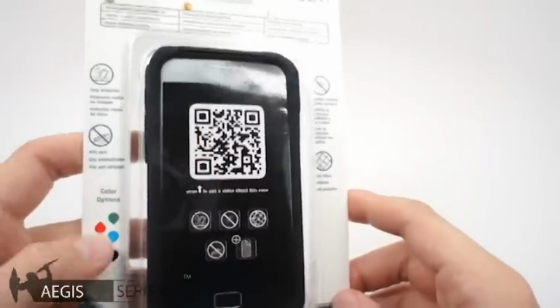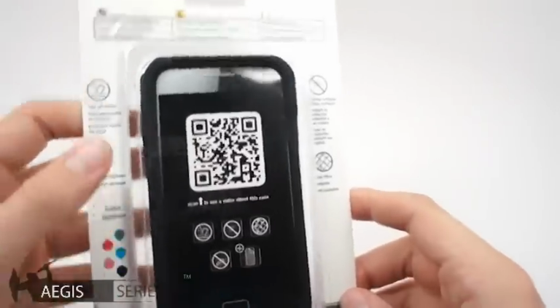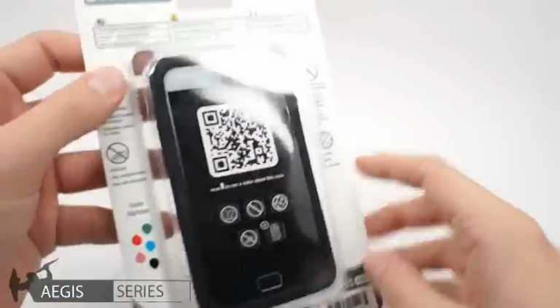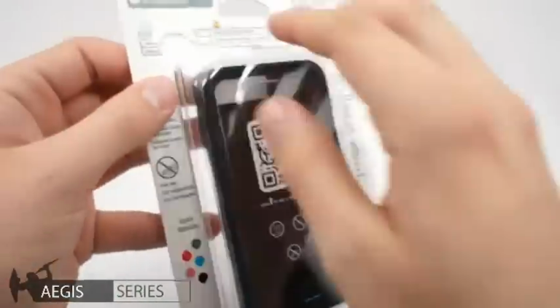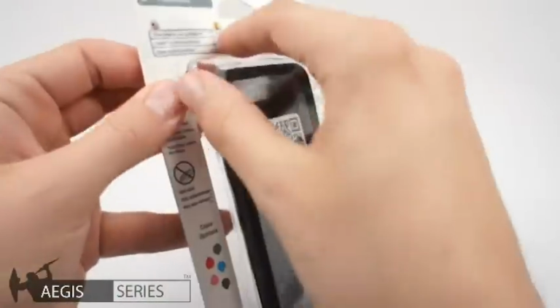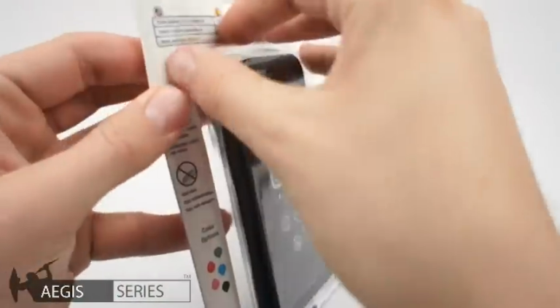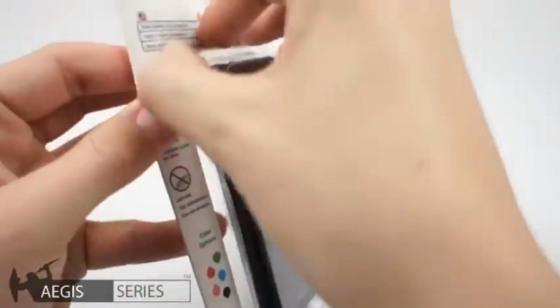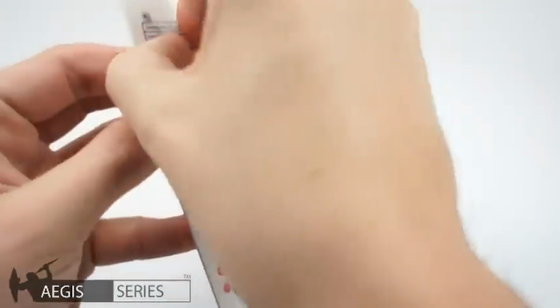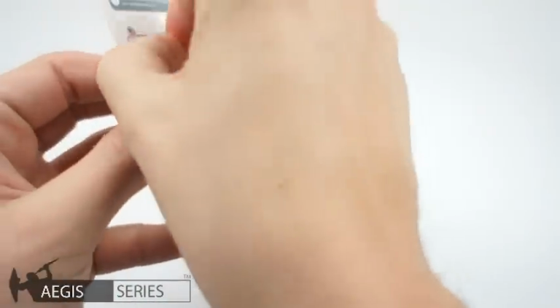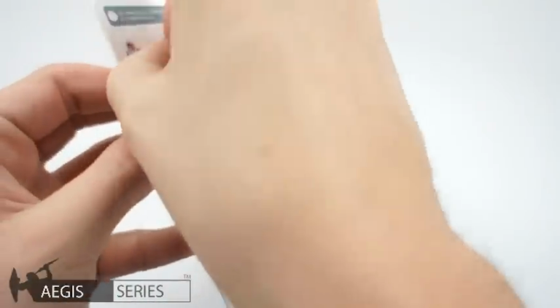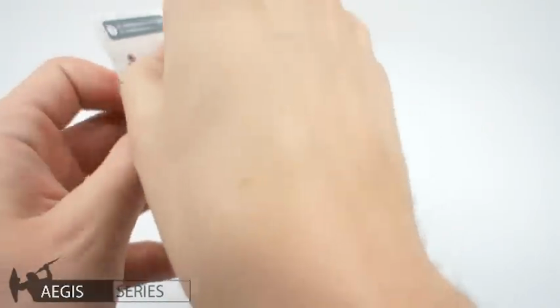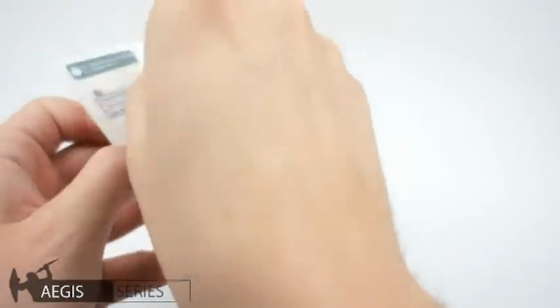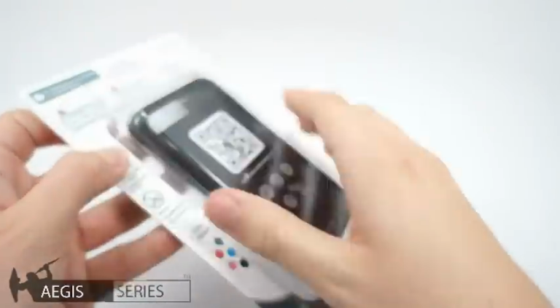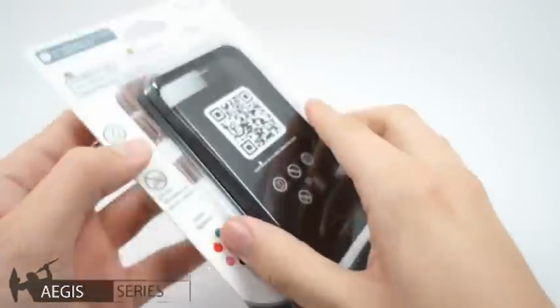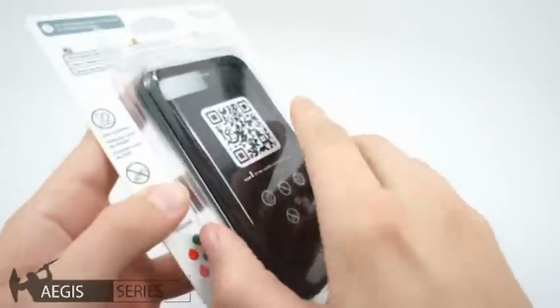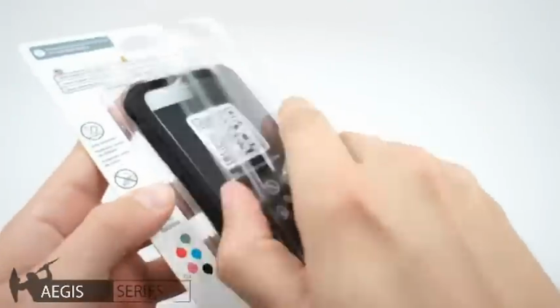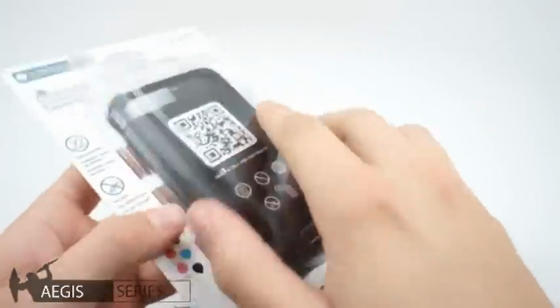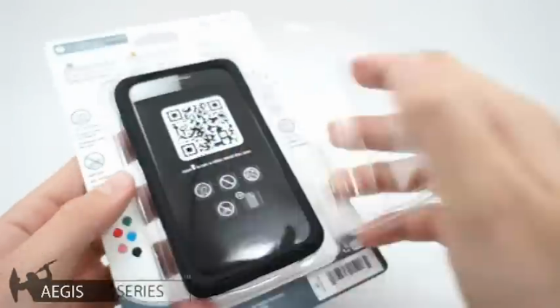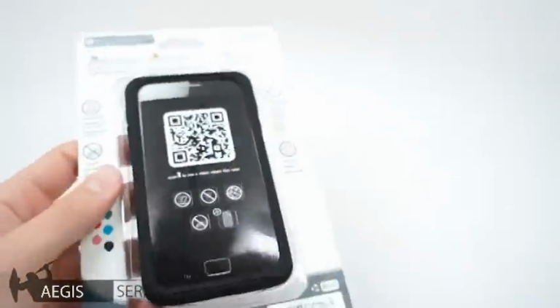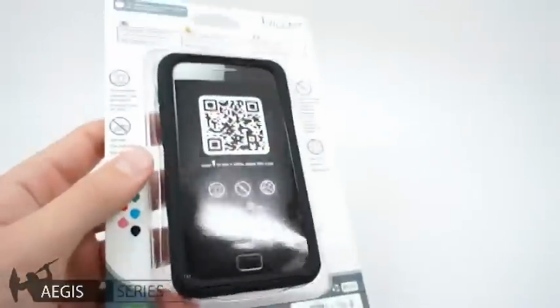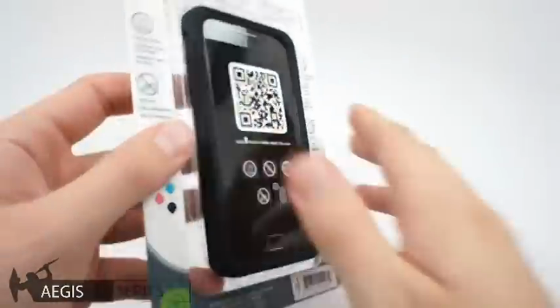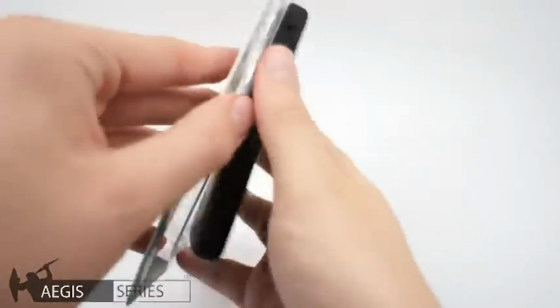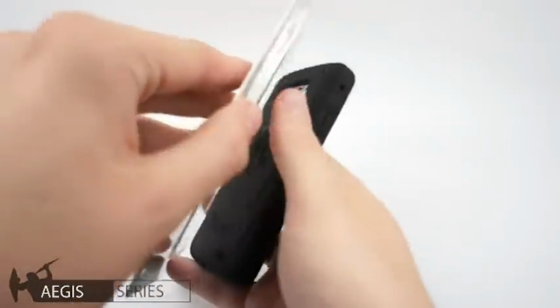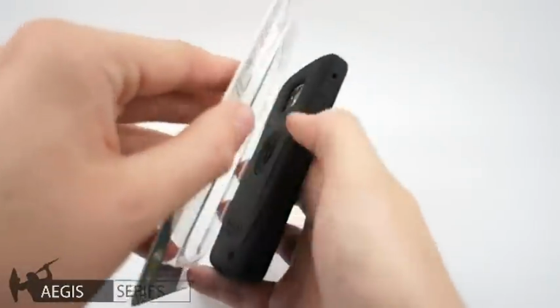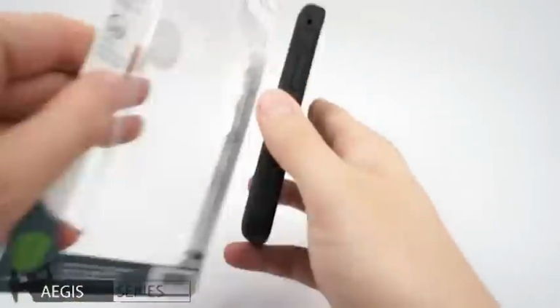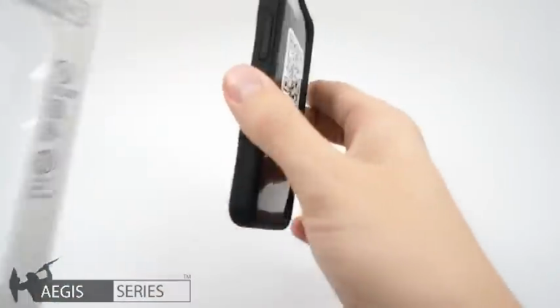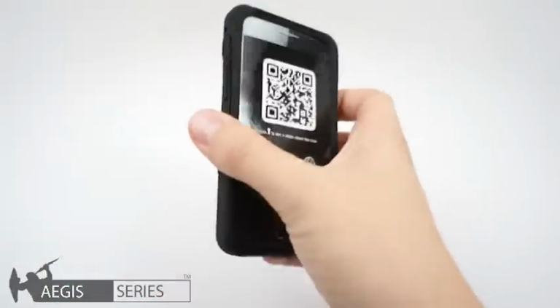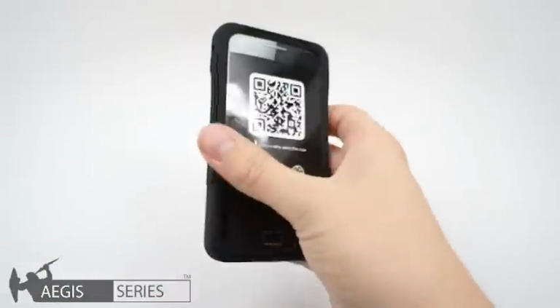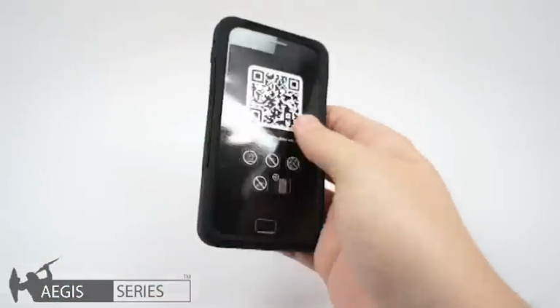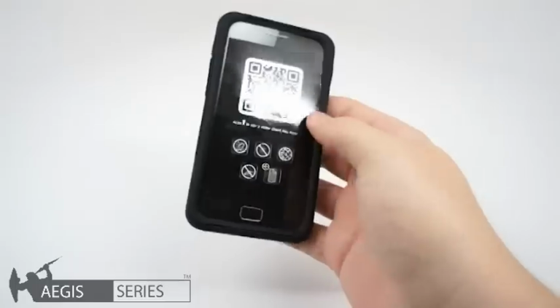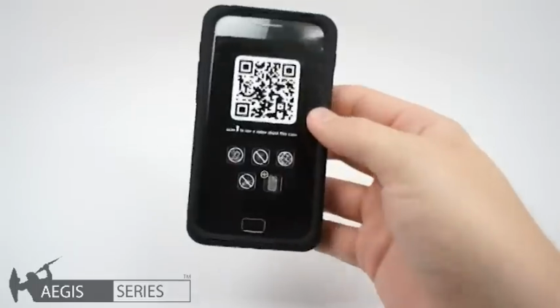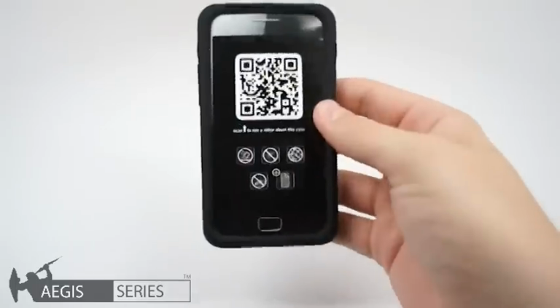We'll be looking at the black case today. Let's go ahead and open it up — just pull the tab as I do here. Here it is, the Aegis.